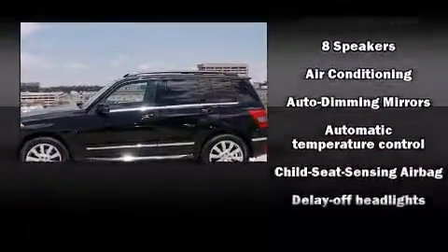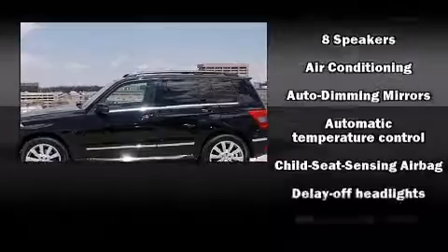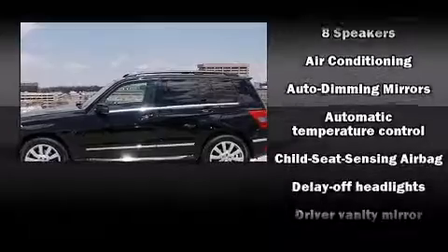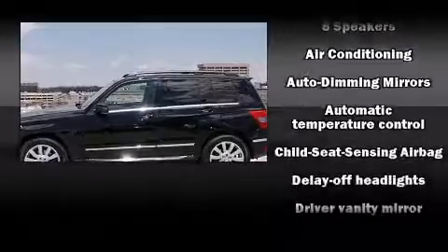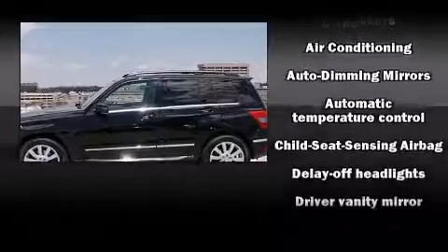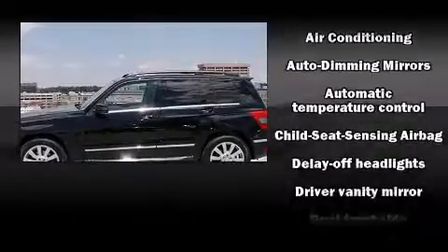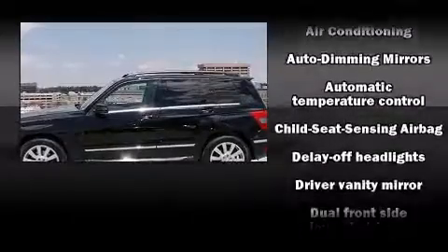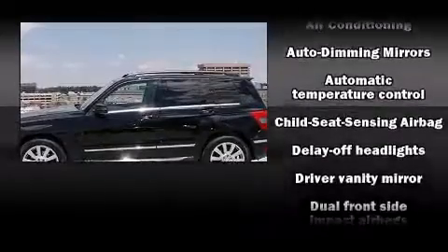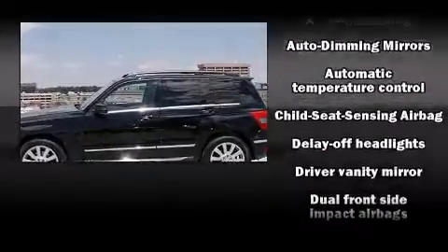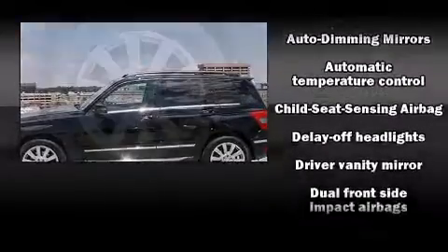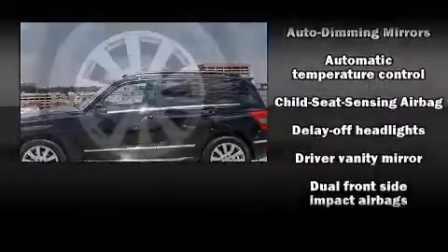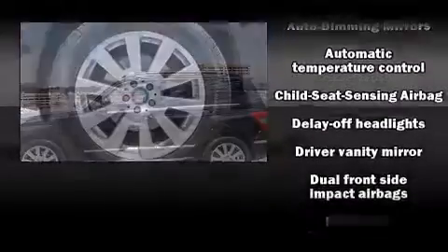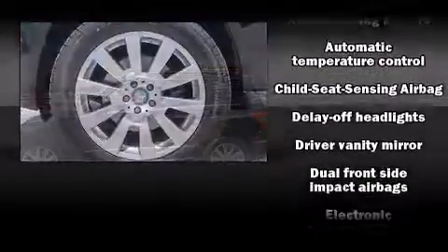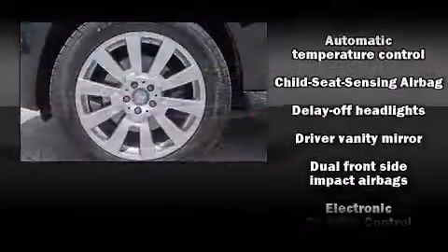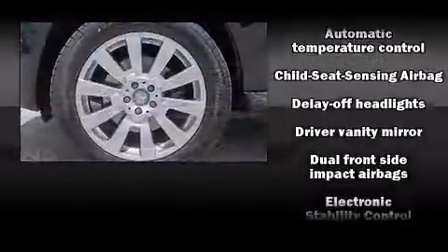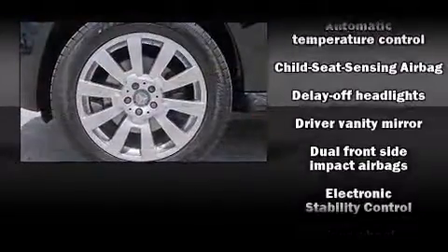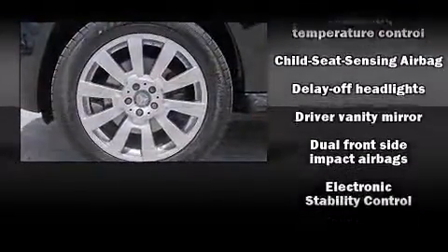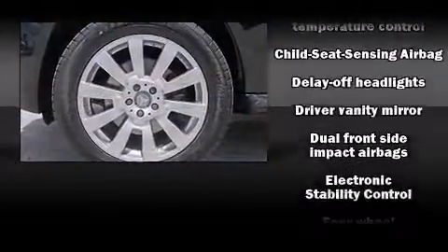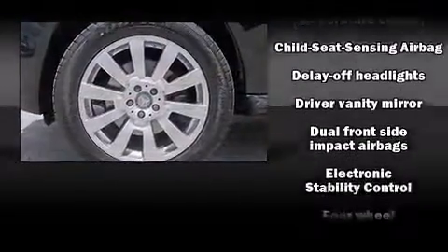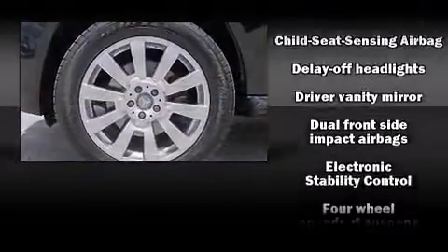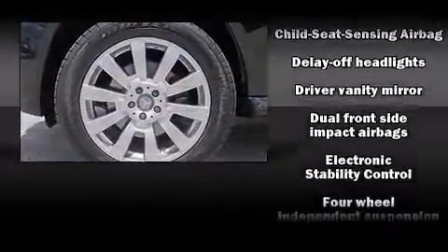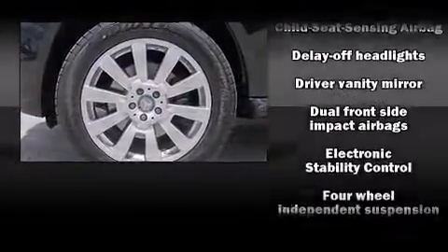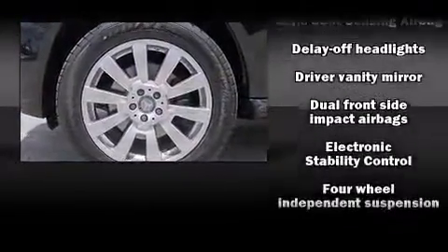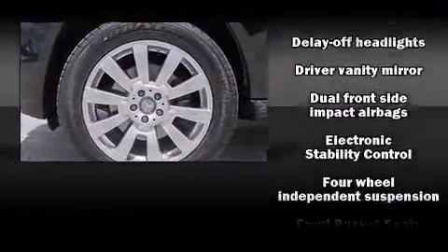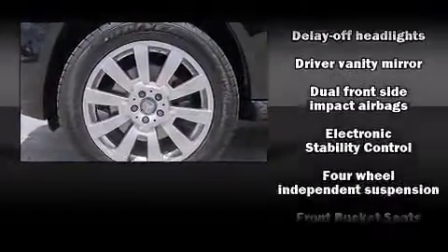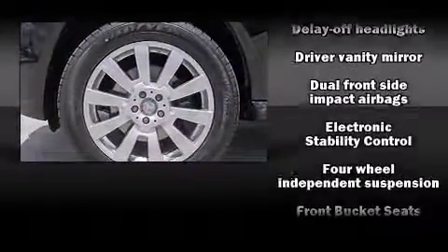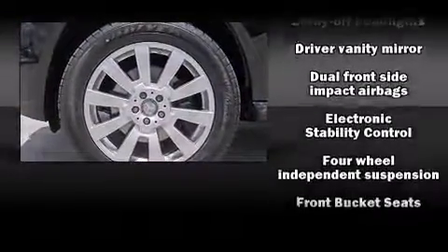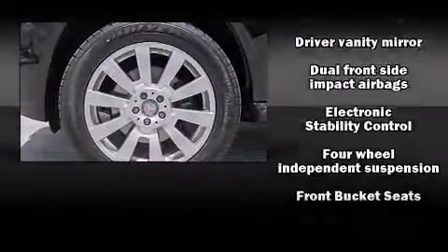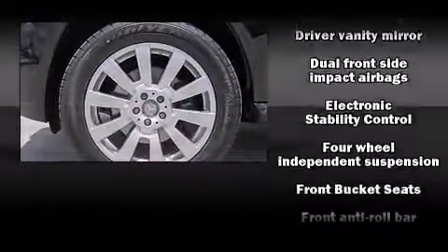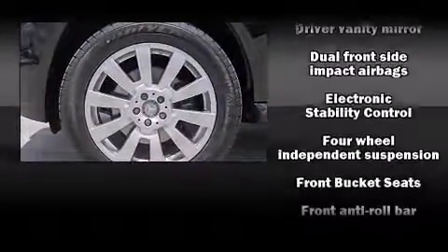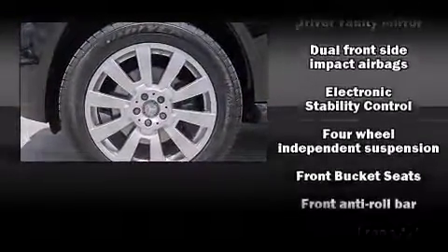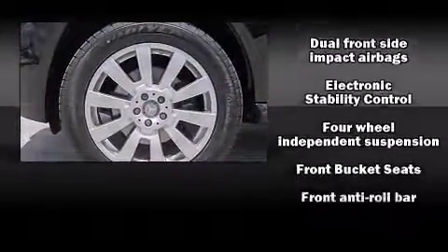Additional standard features include power front seats, turn signal indicator mirrors, a roof rack, and power windows.